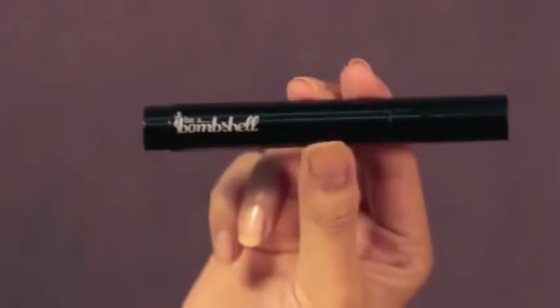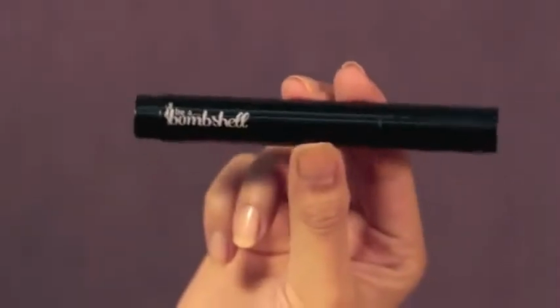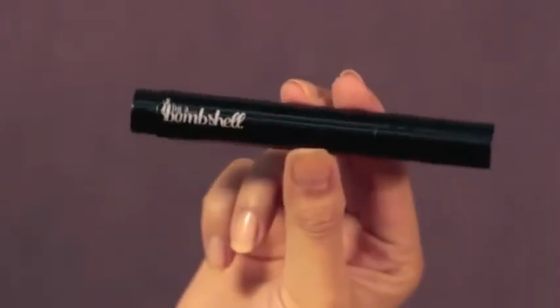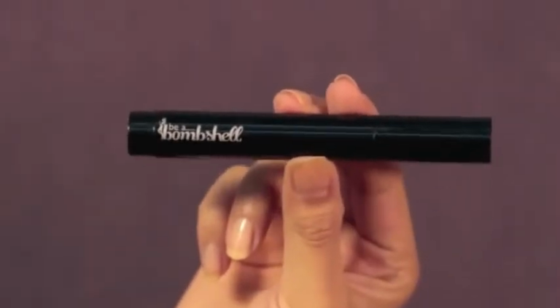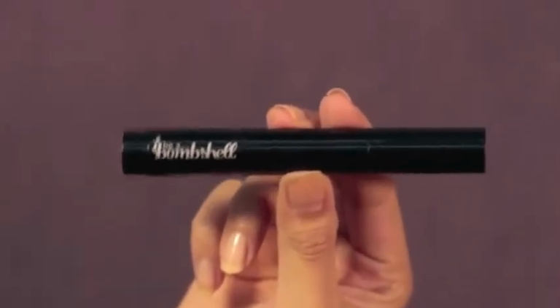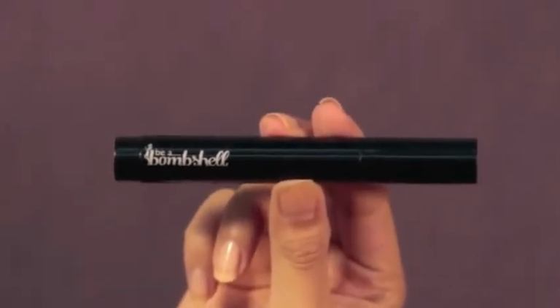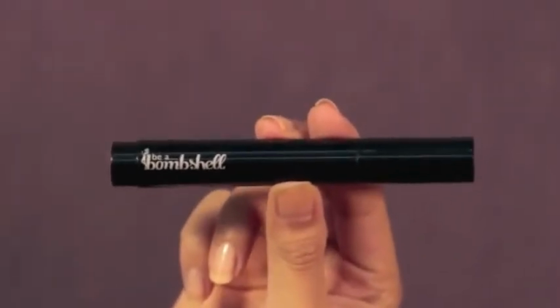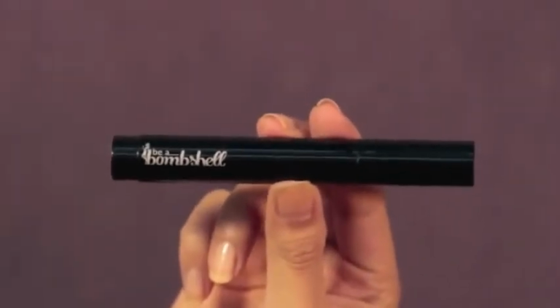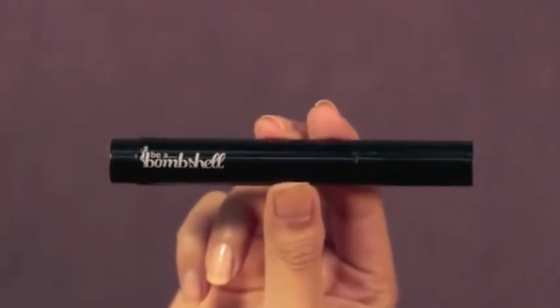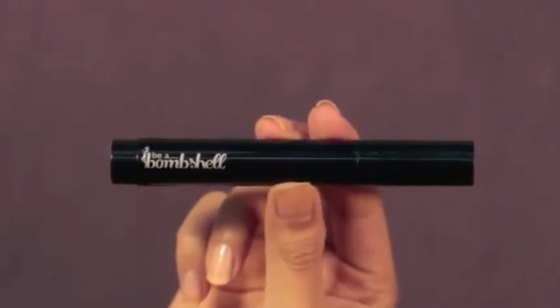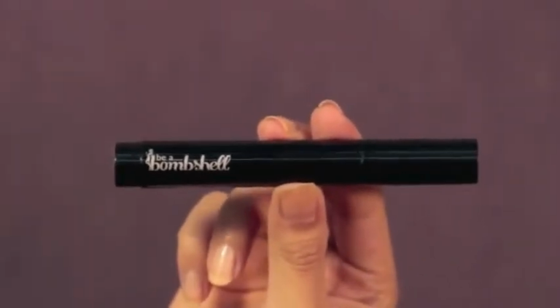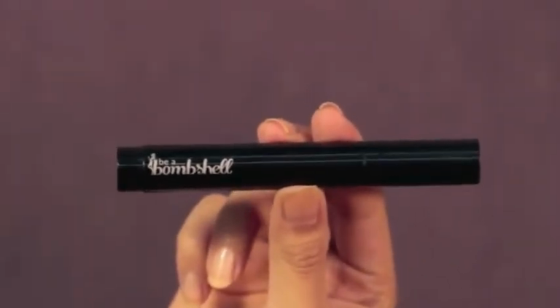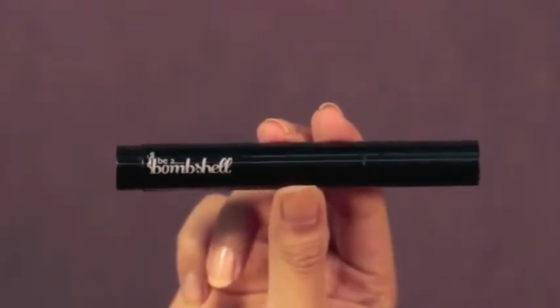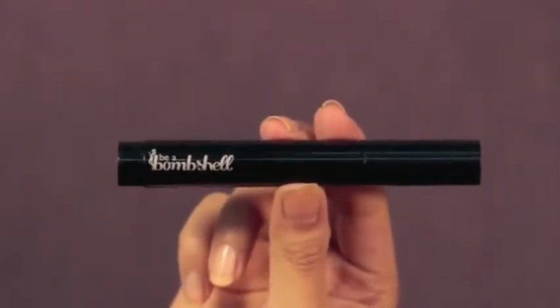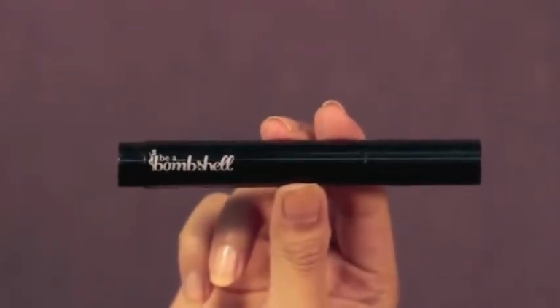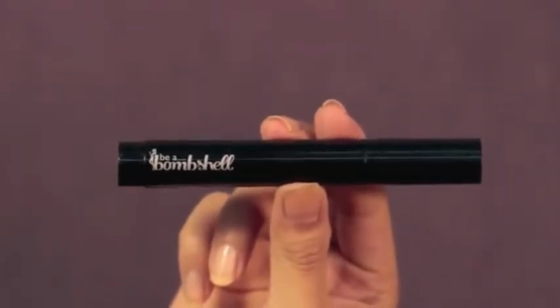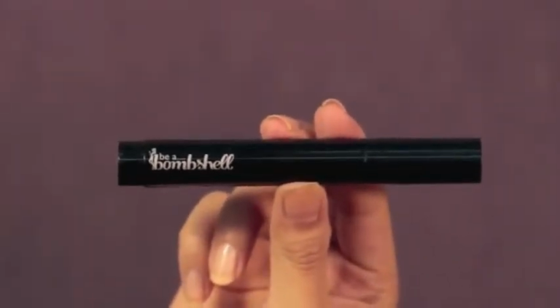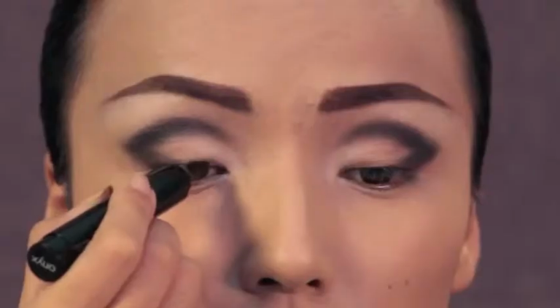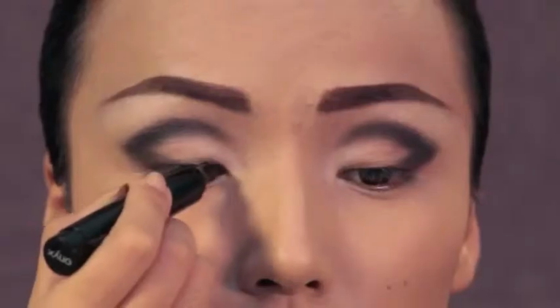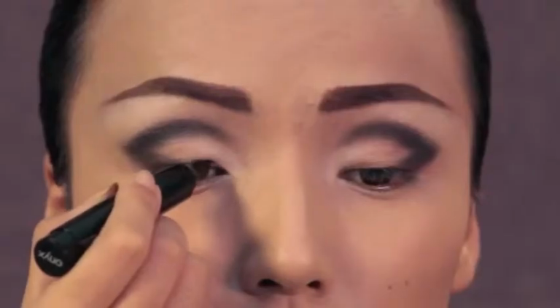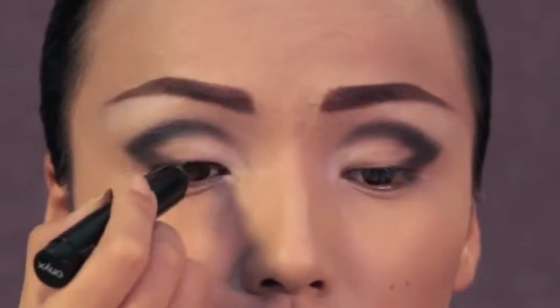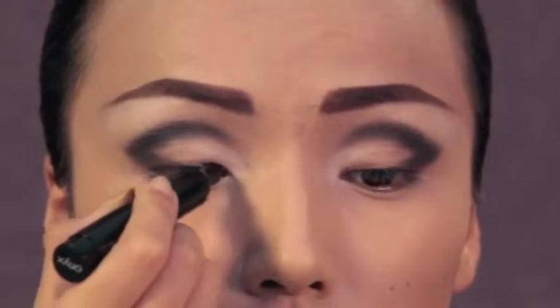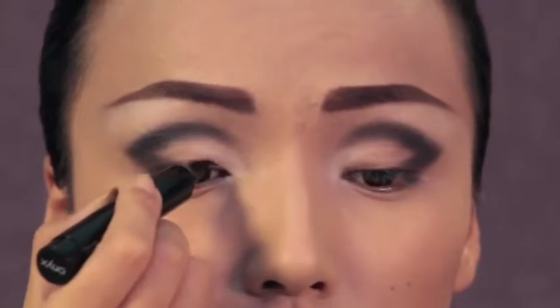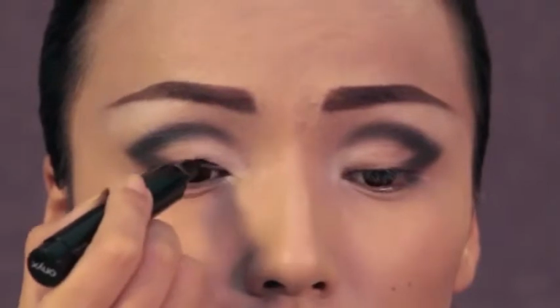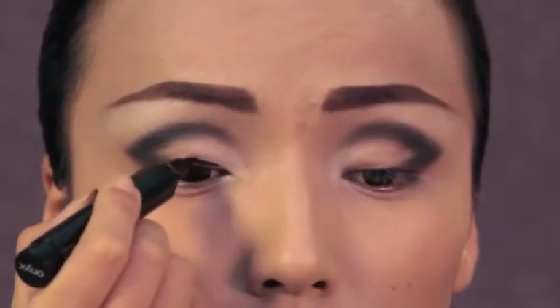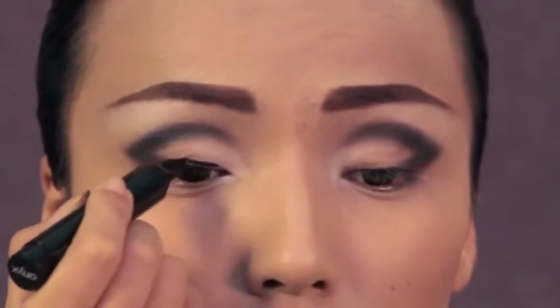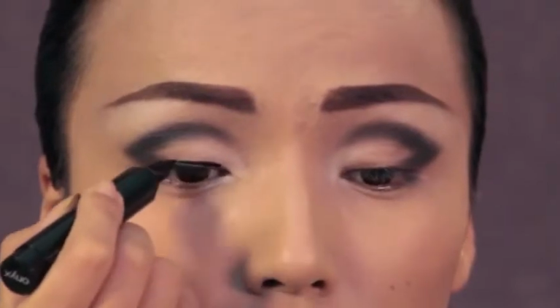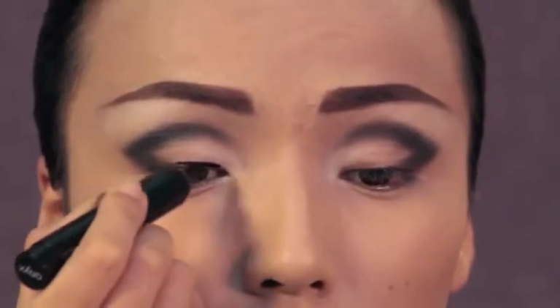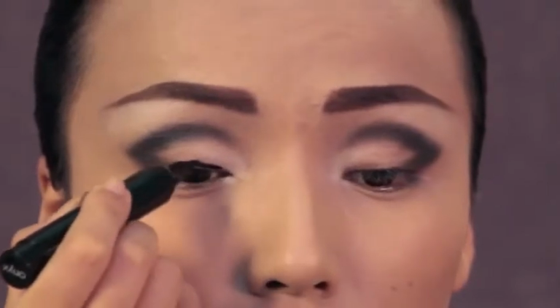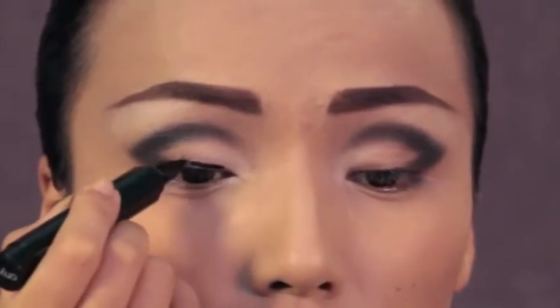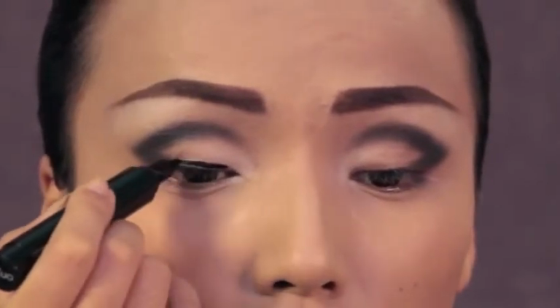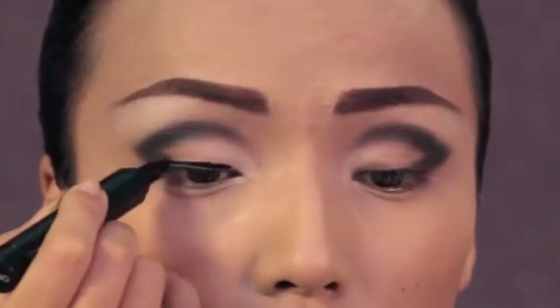Then I'm going to use my Be A Bombshell eyeliner and I'm going to draw a thick line on my upper lash line.